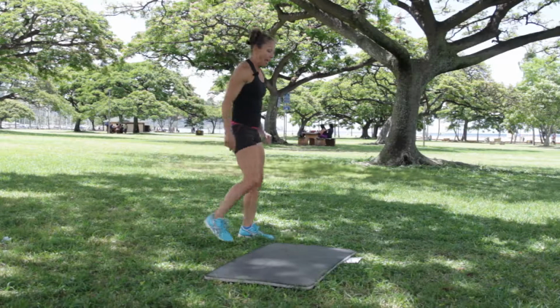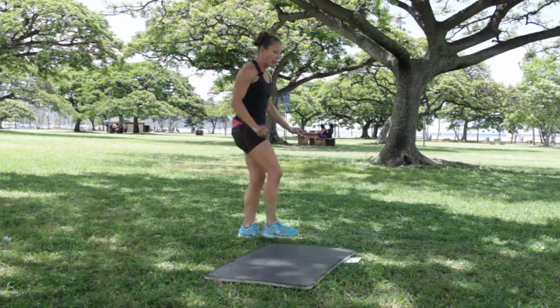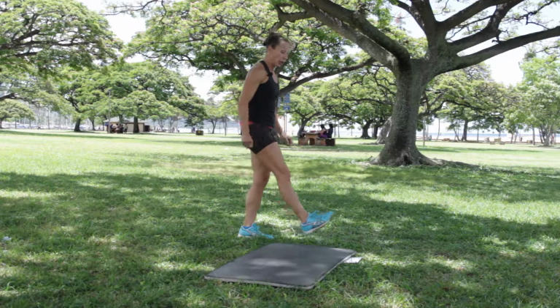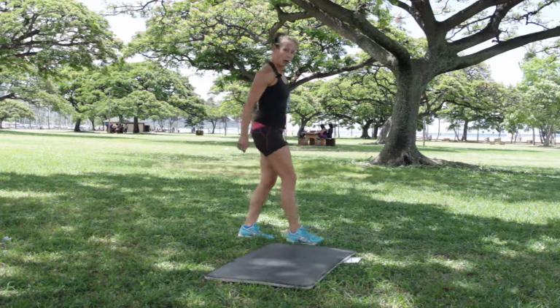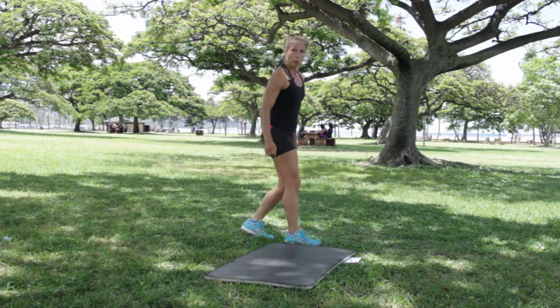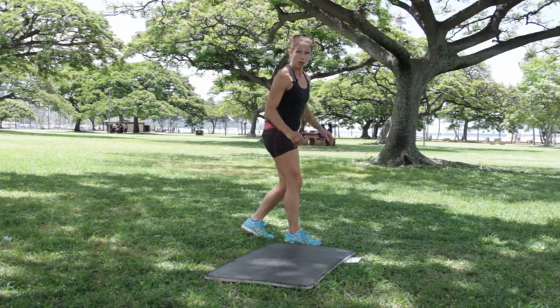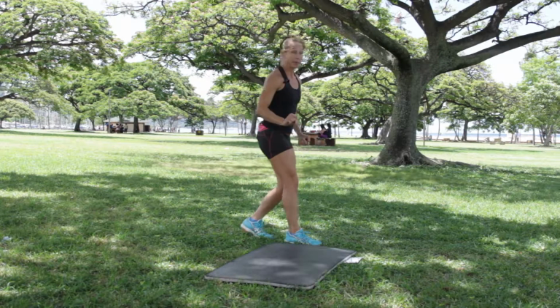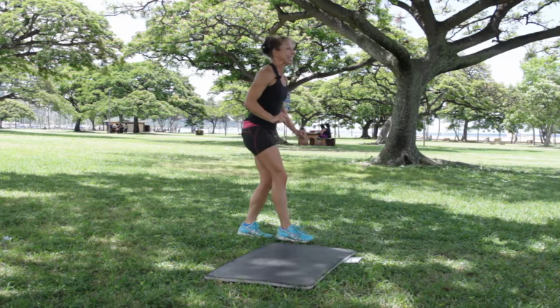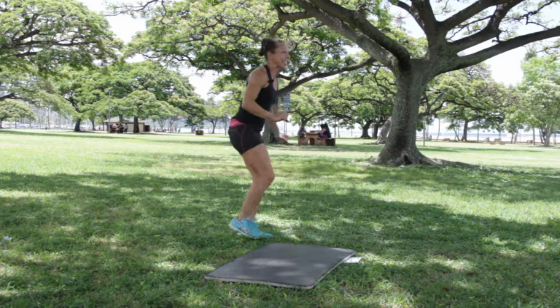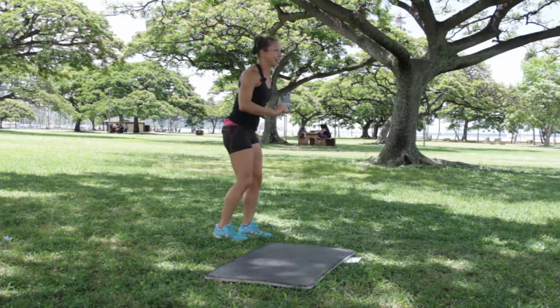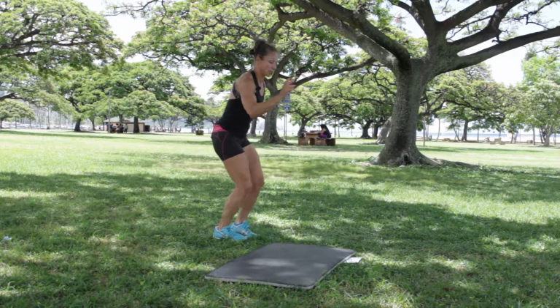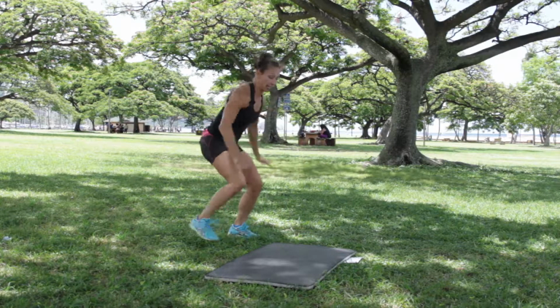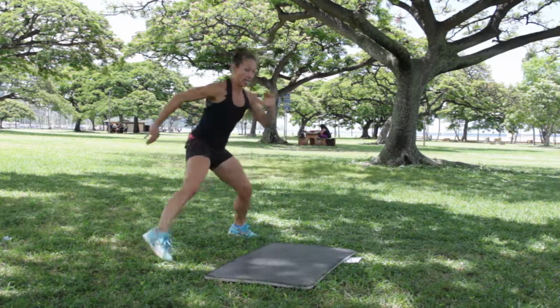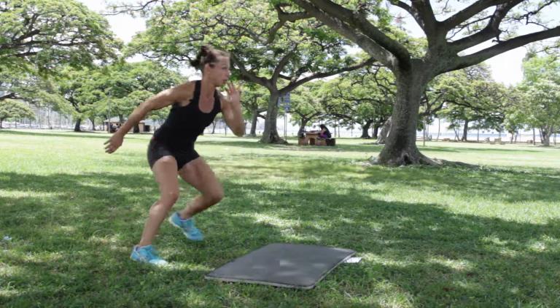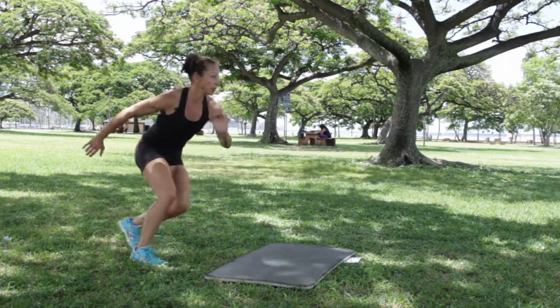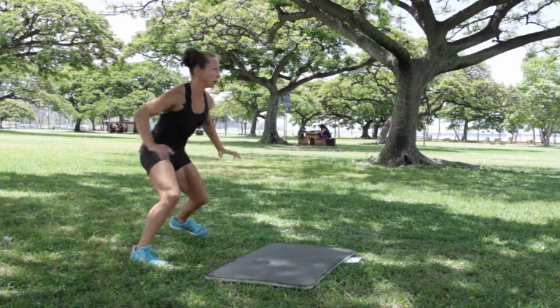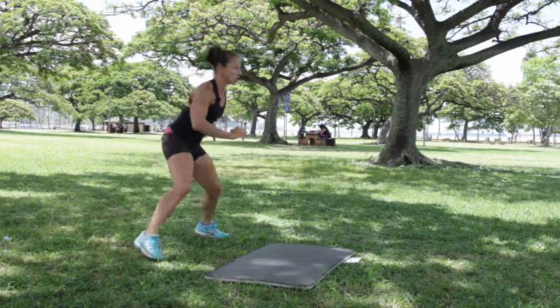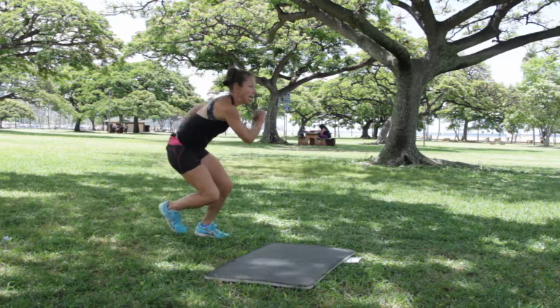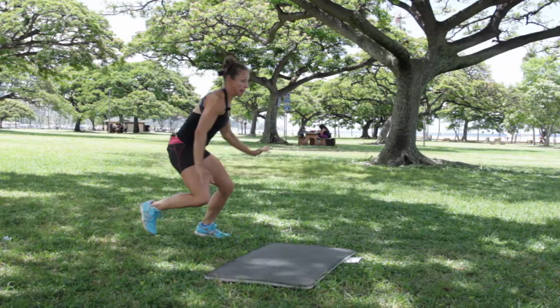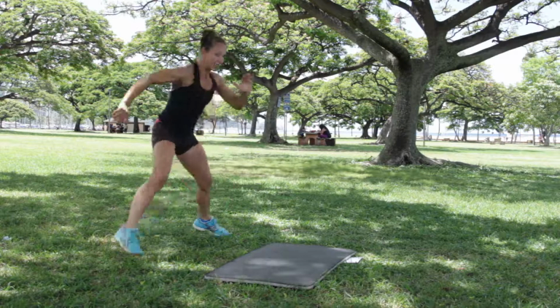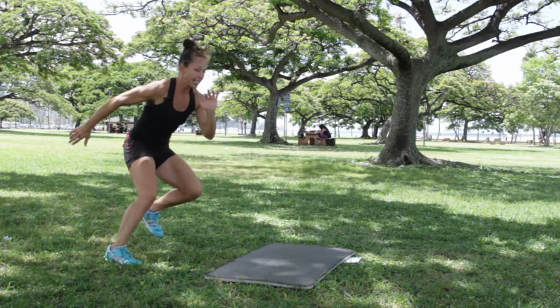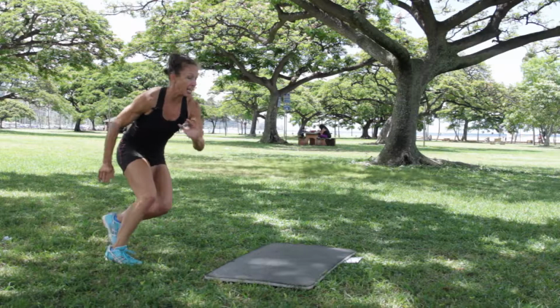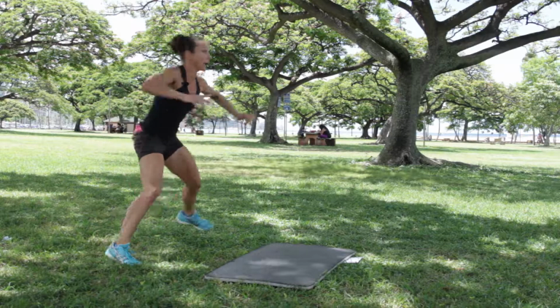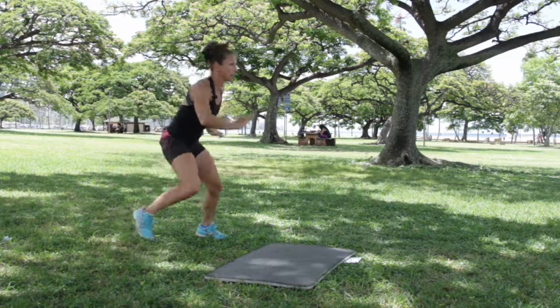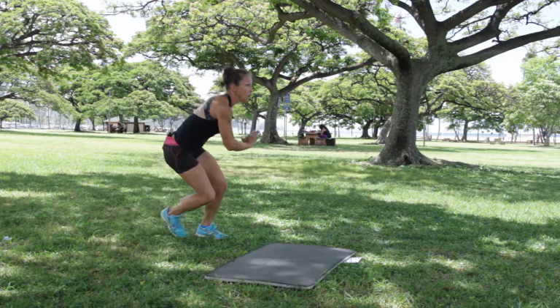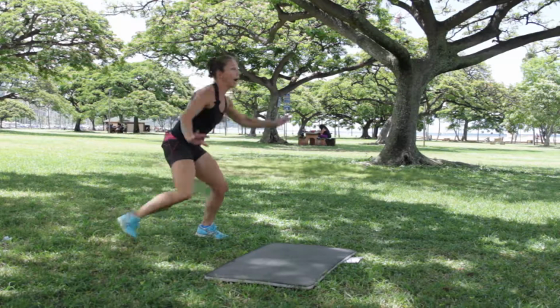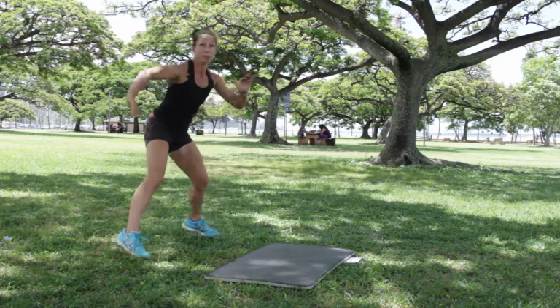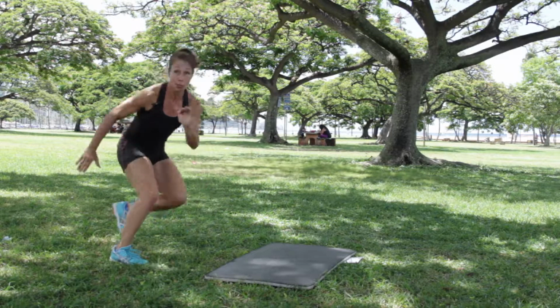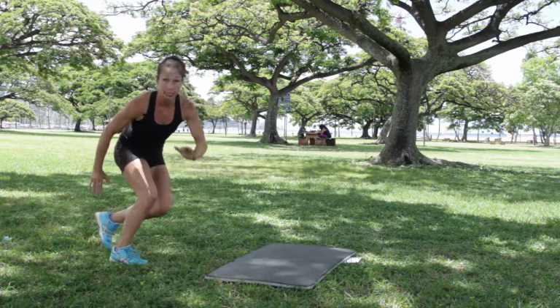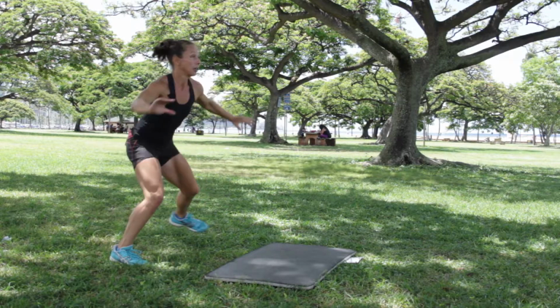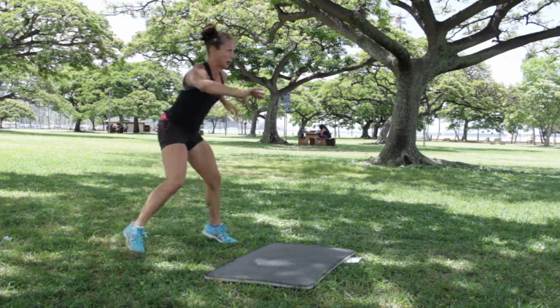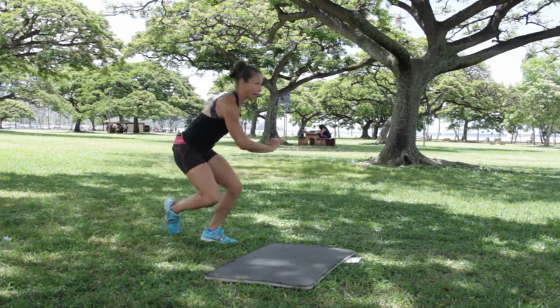The third one that we're doing: skaters. We're going to push. Maybe today you add a little more hop to it, more leg.